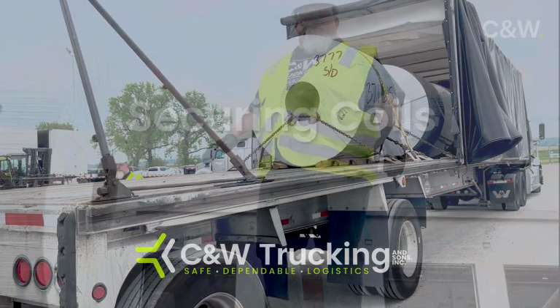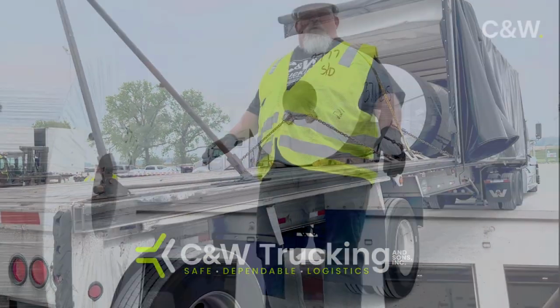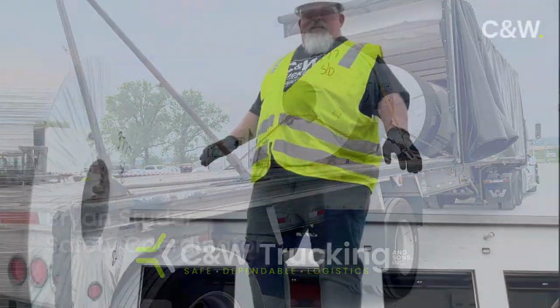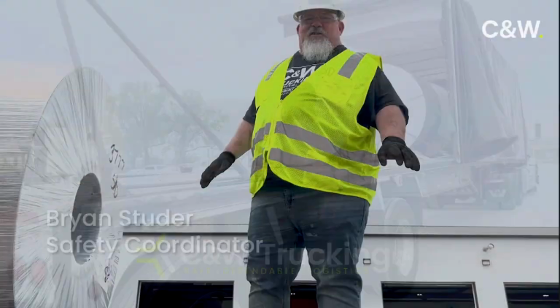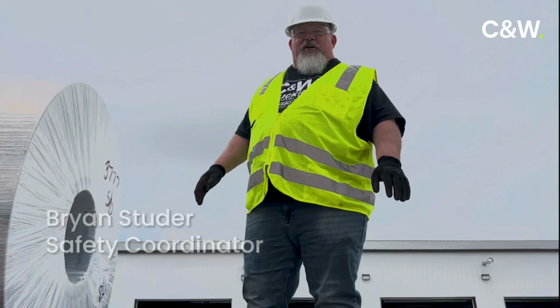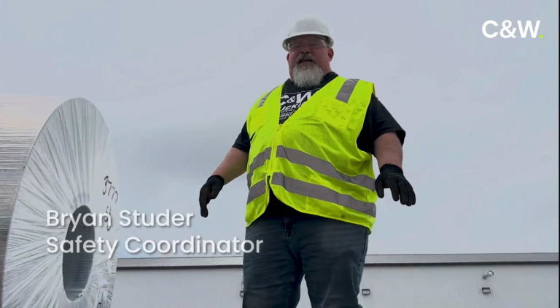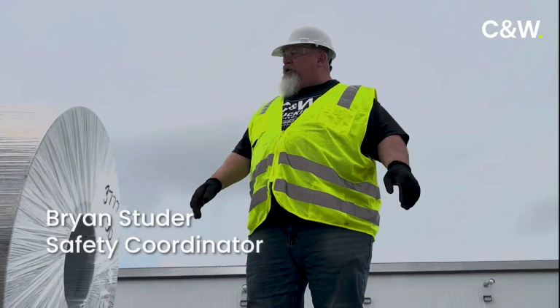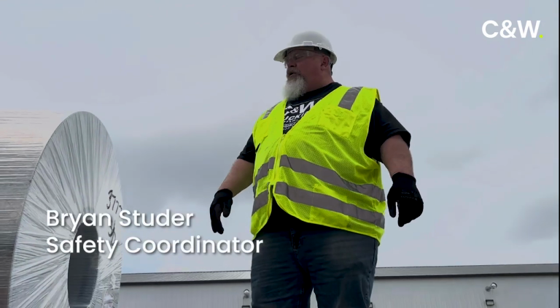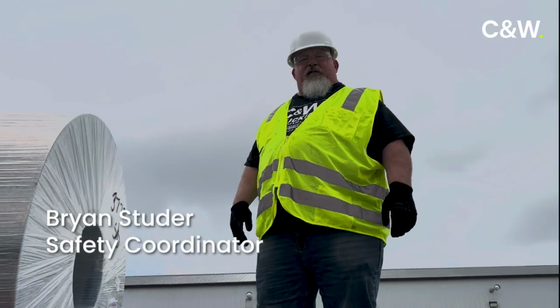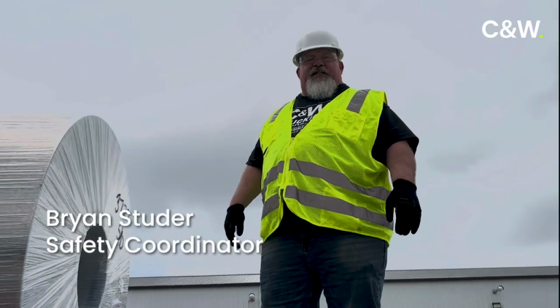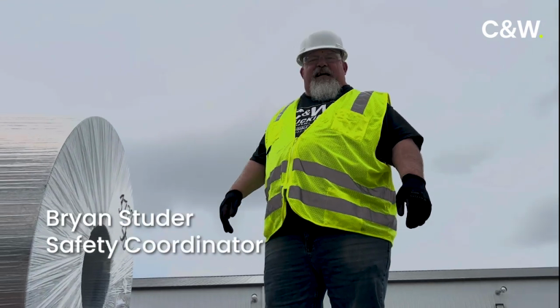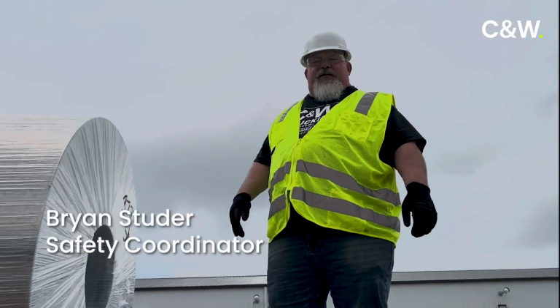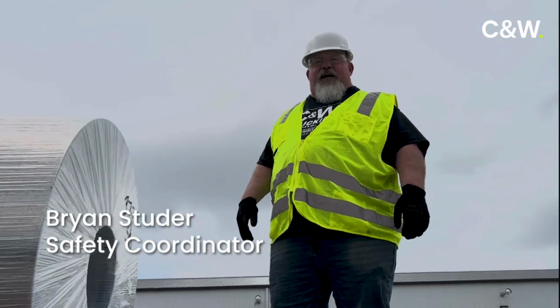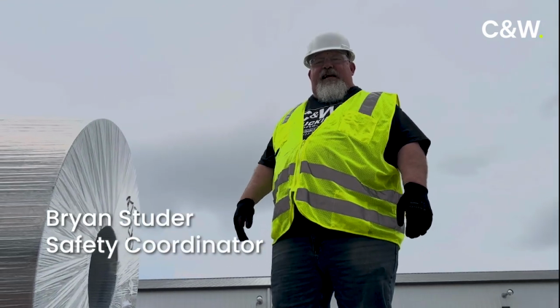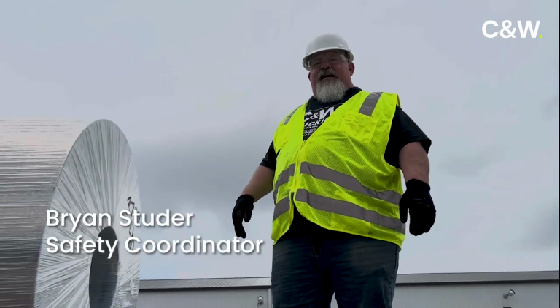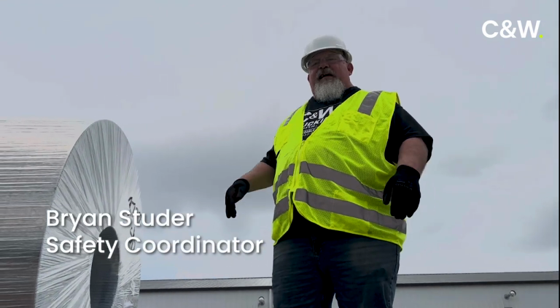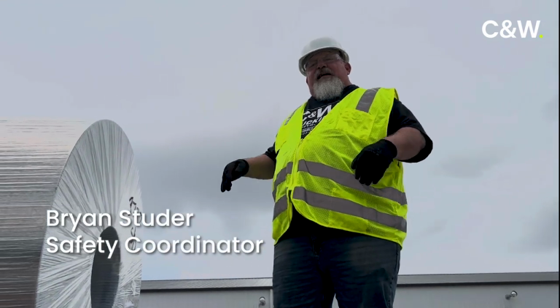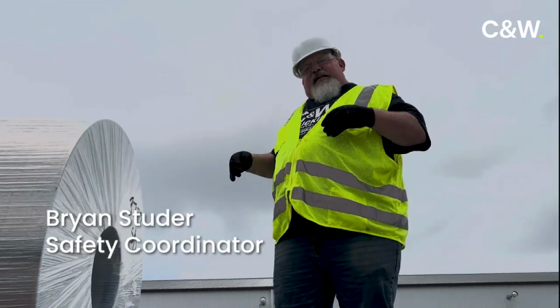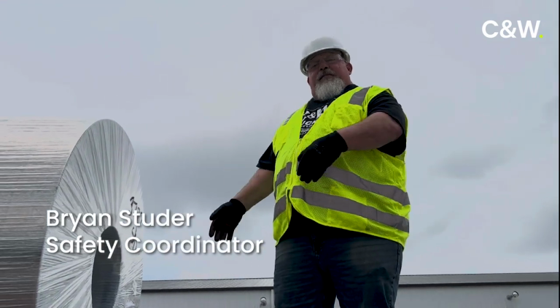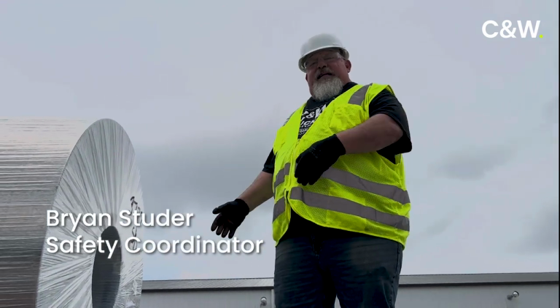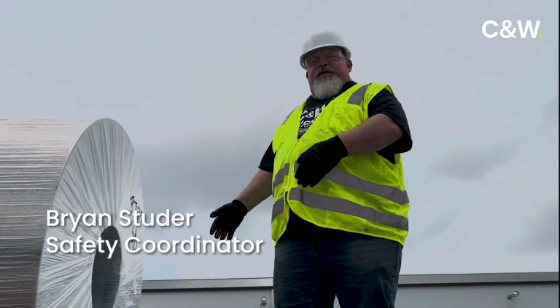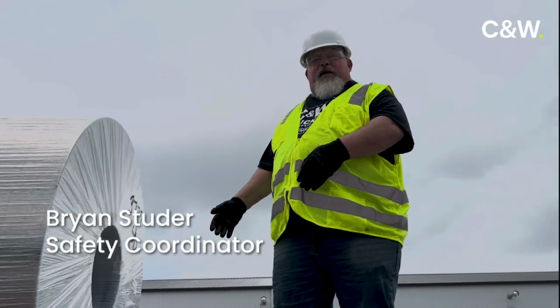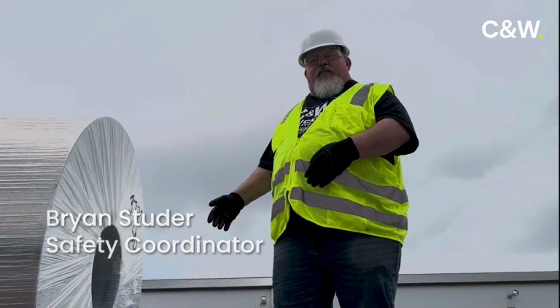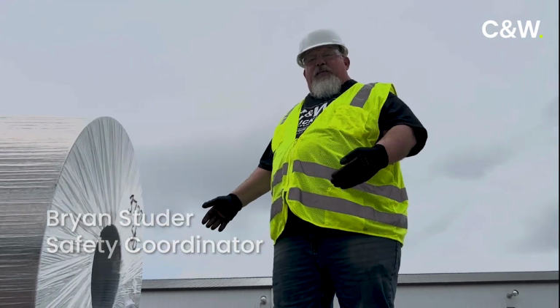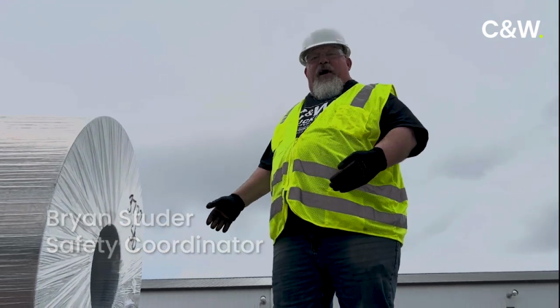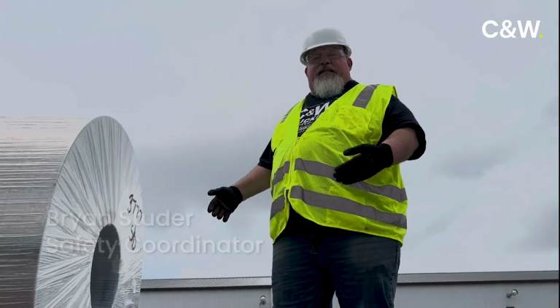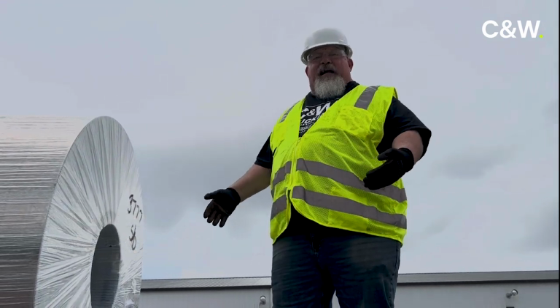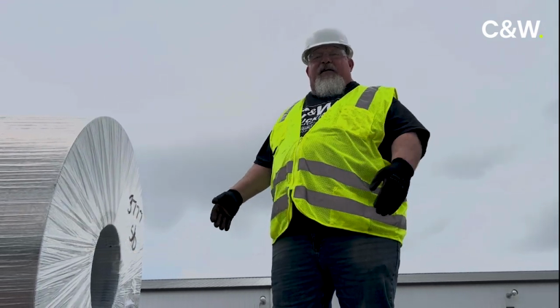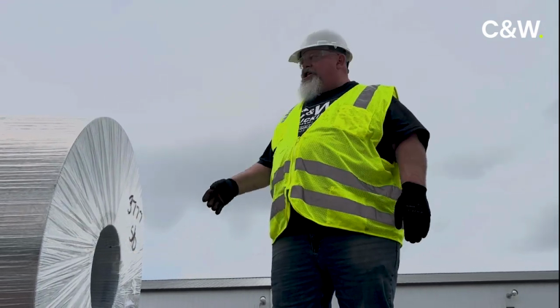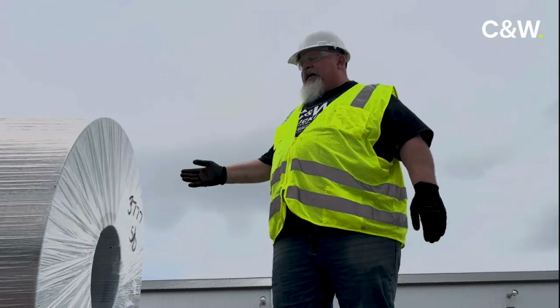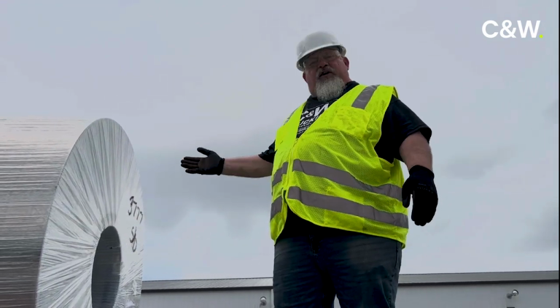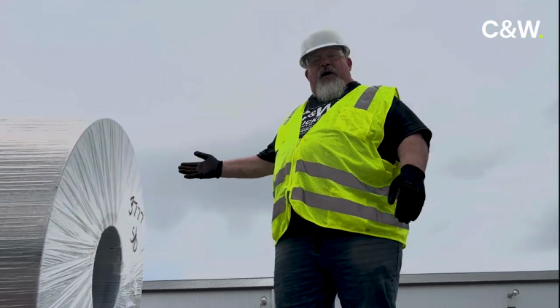Hi, I'm Scooter, safety coordinator for C&W Trucking. Today I'm going to demonstrate the proper way to tie down a shotgun coil.